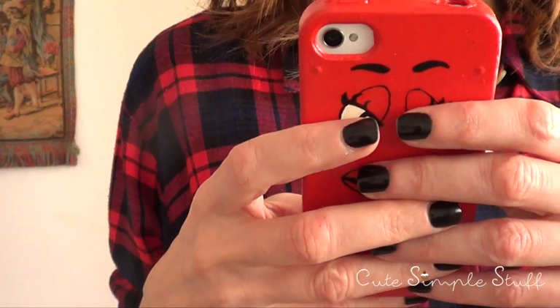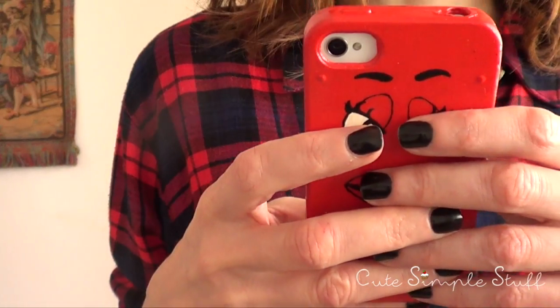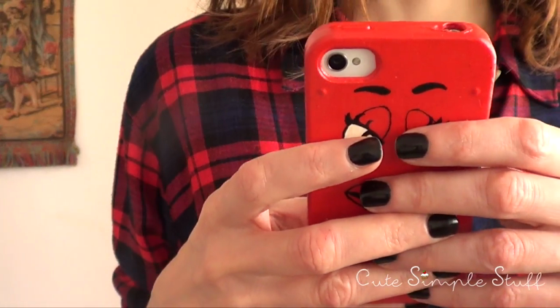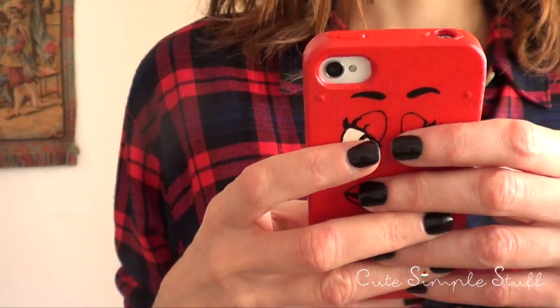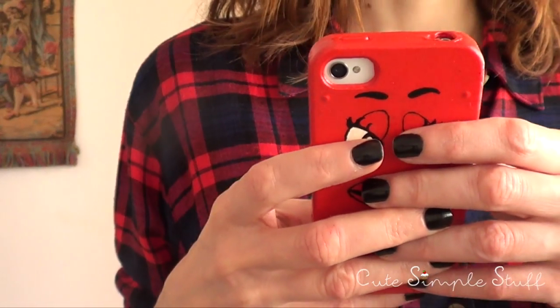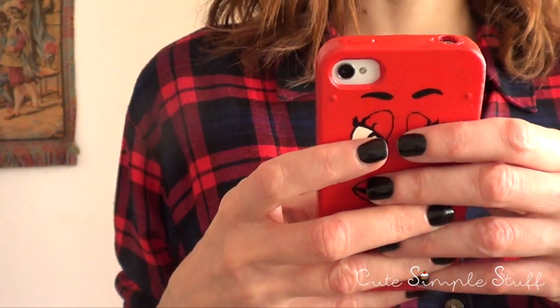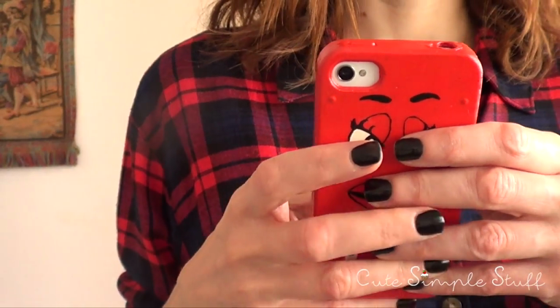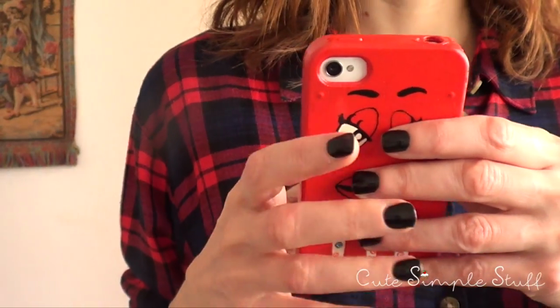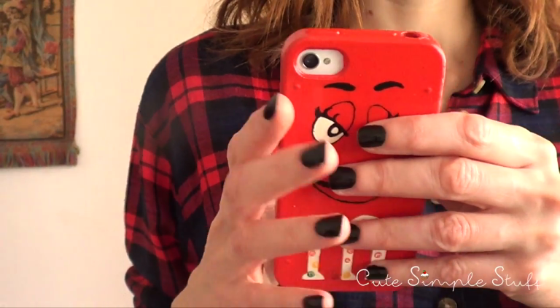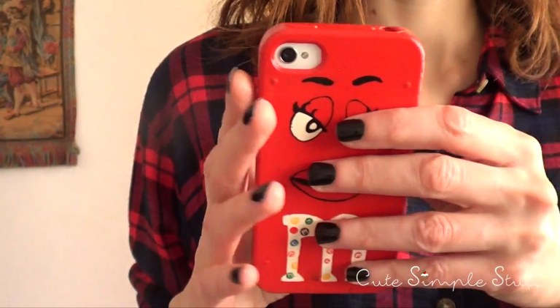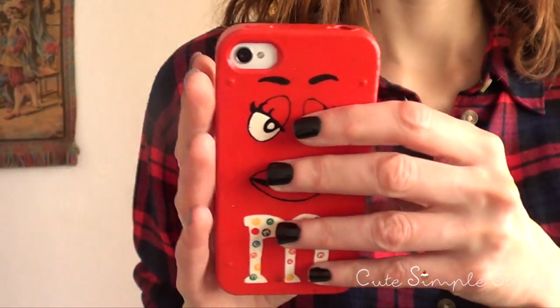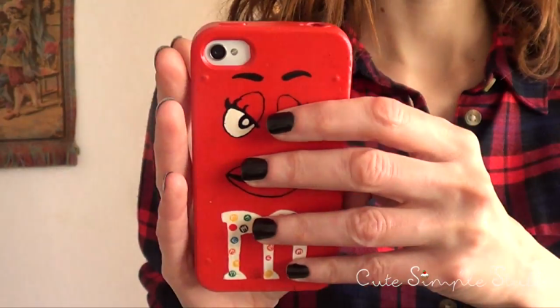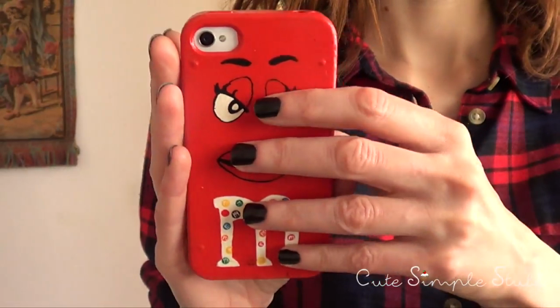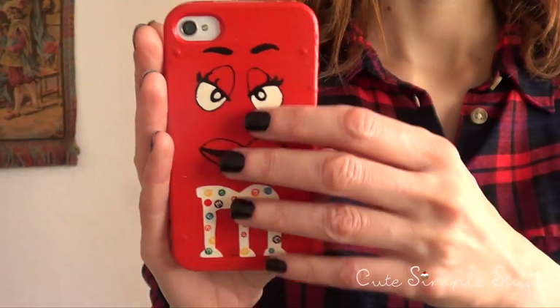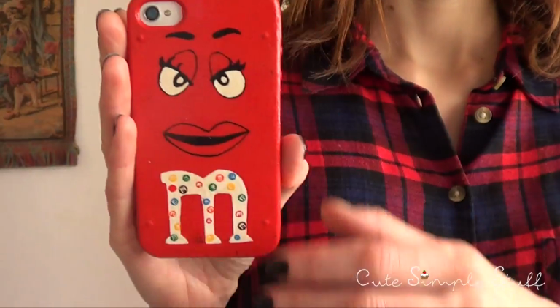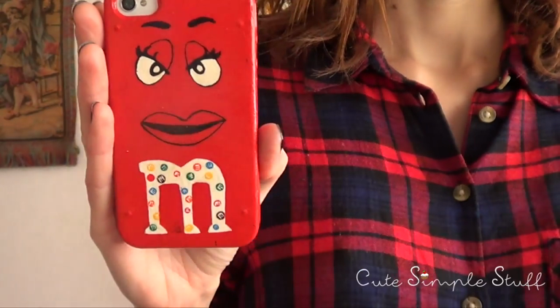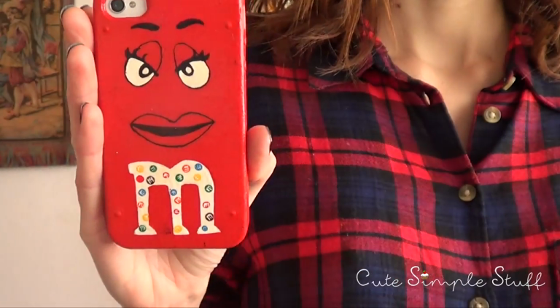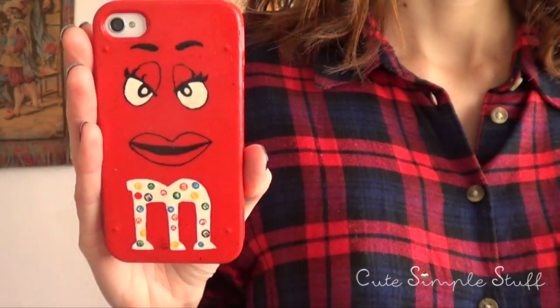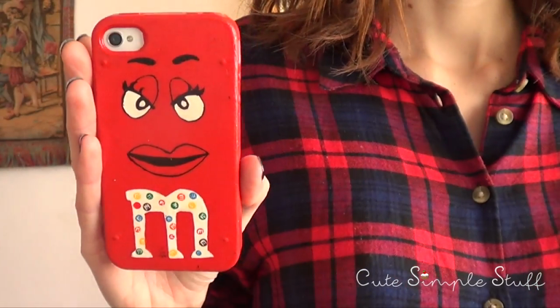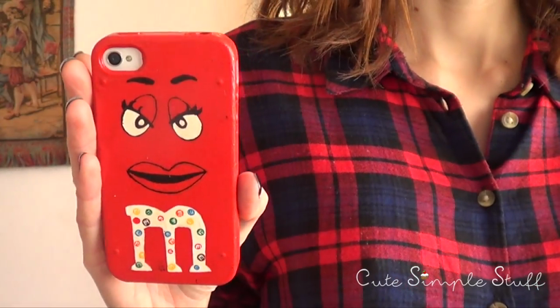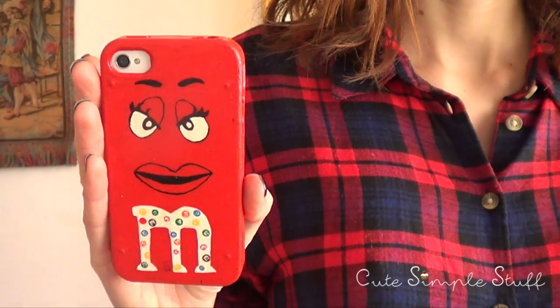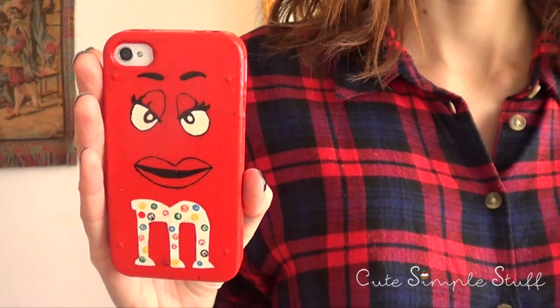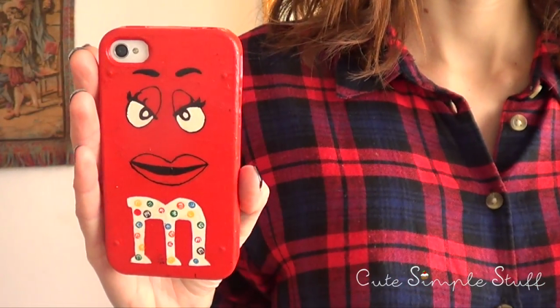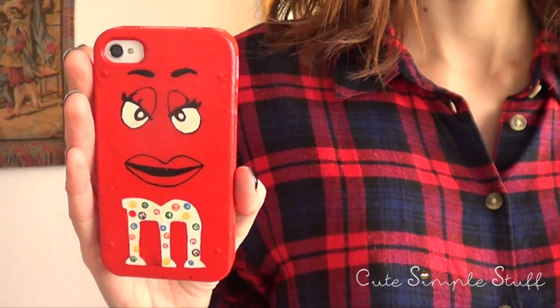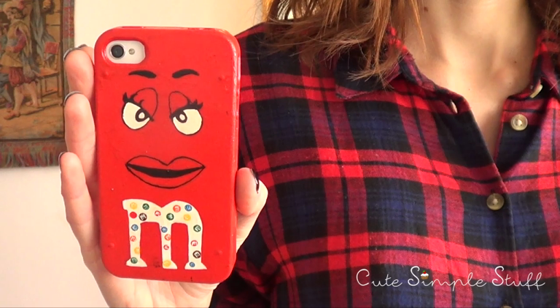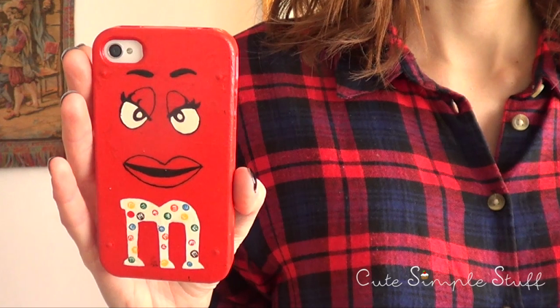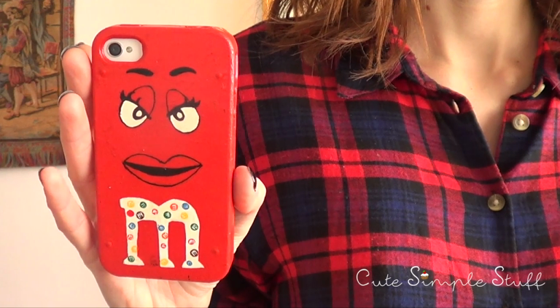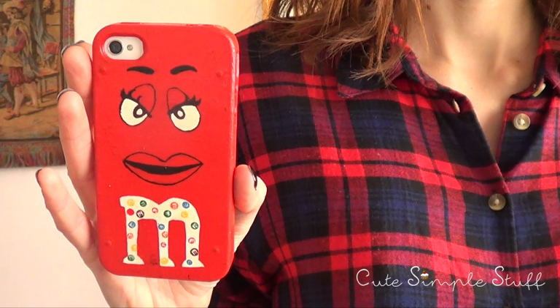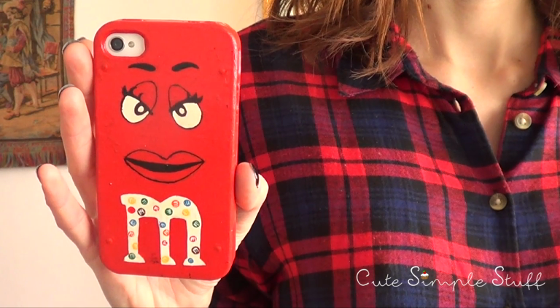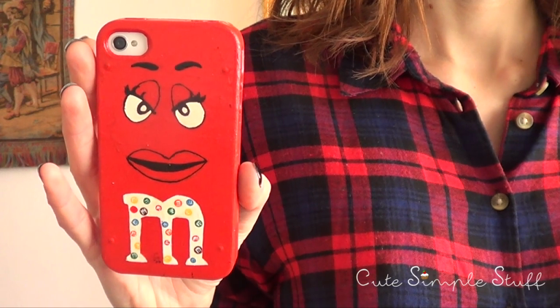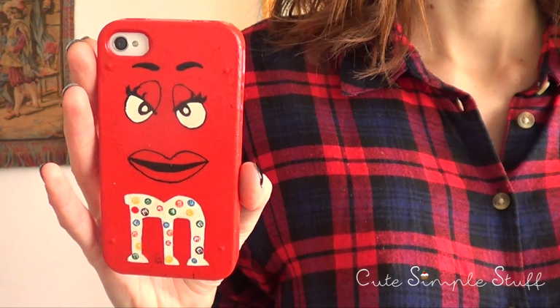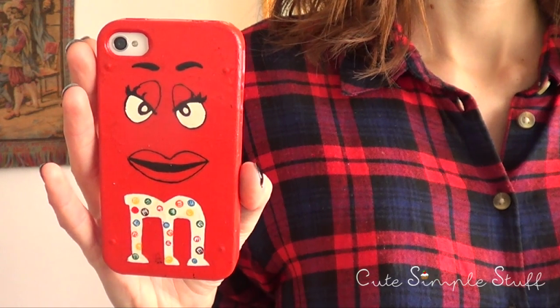If you want to learn how to paint this one on your own cell phone, keep on watching, and don't forget to give this video a thumbs up.